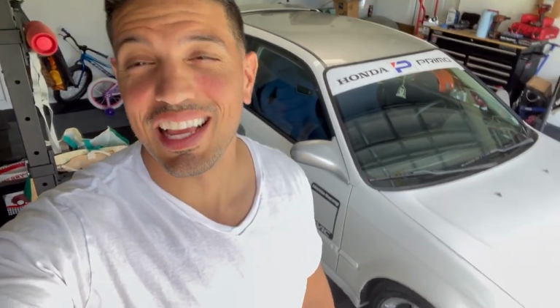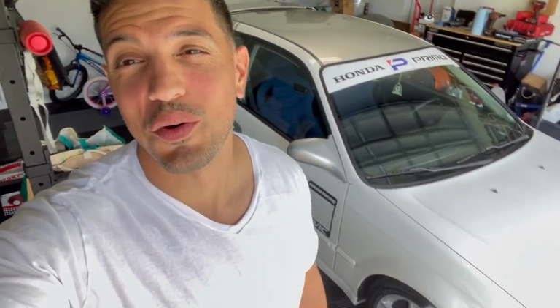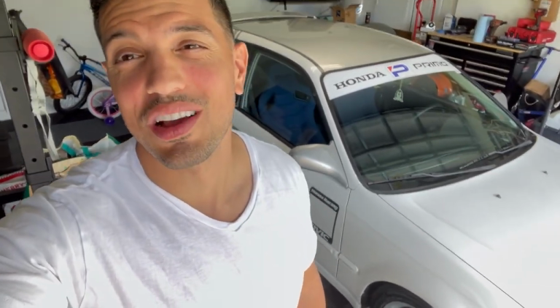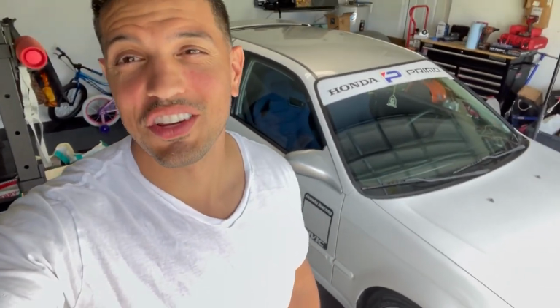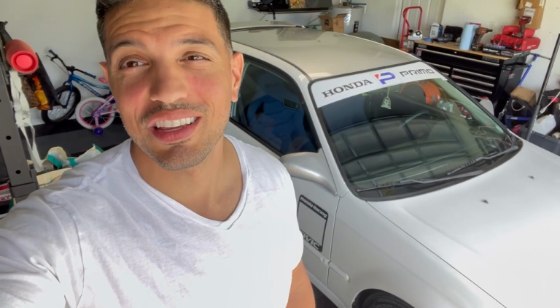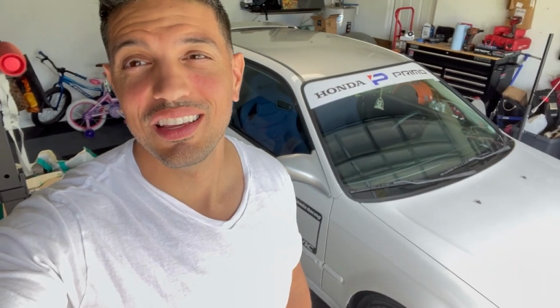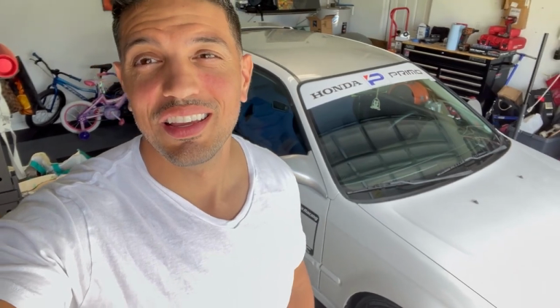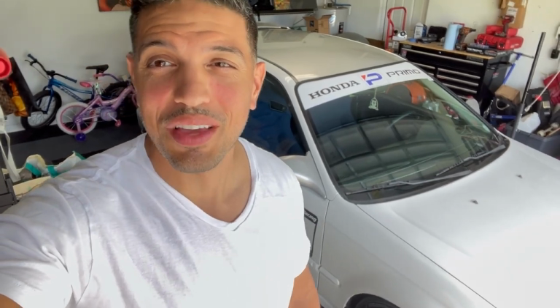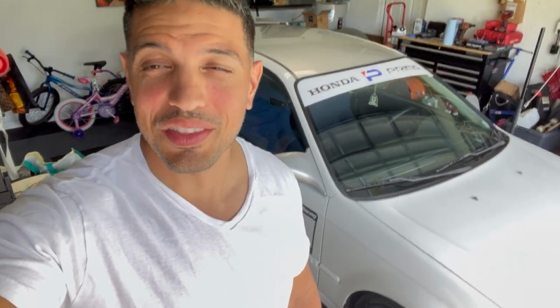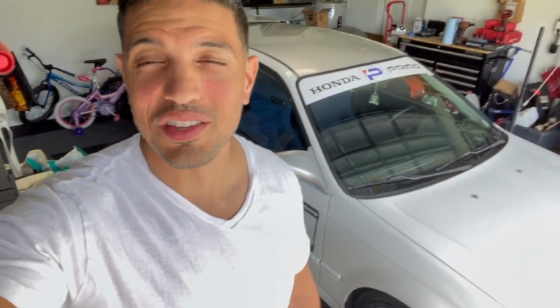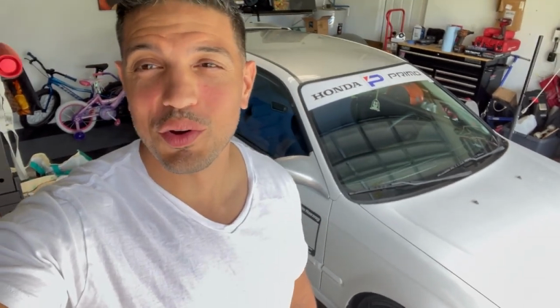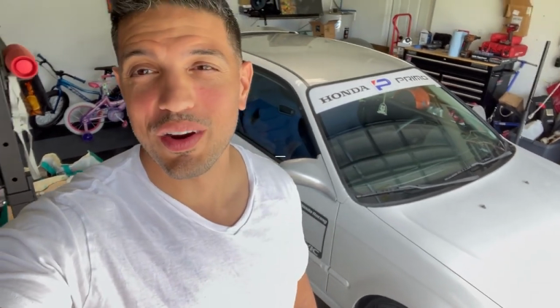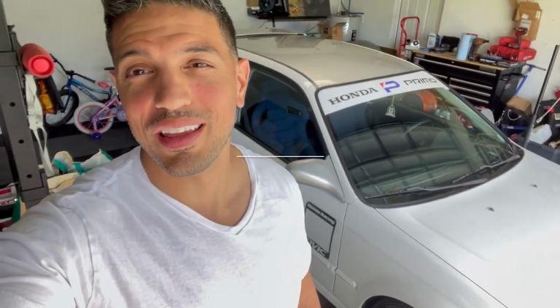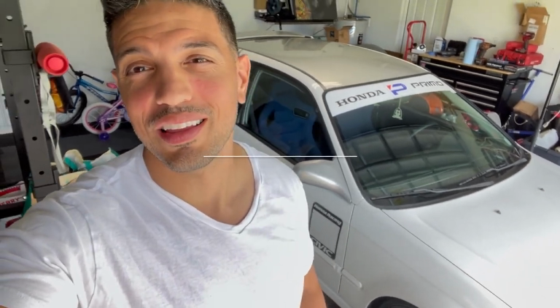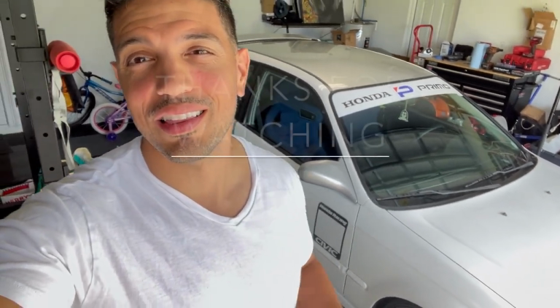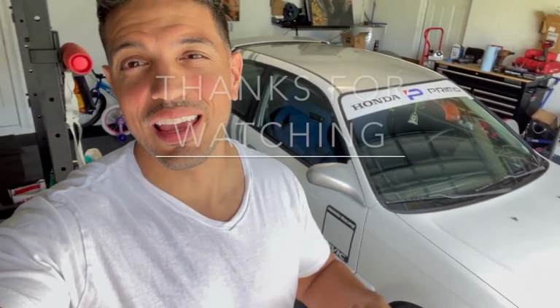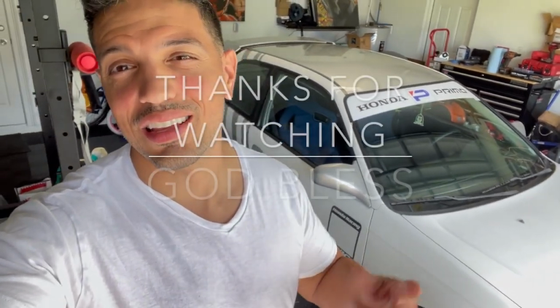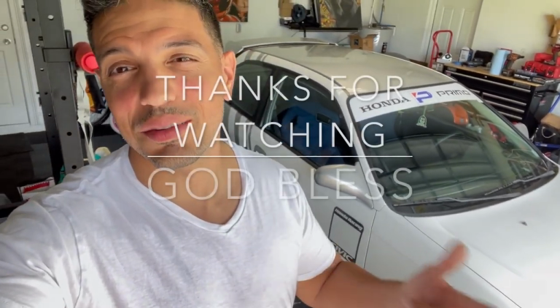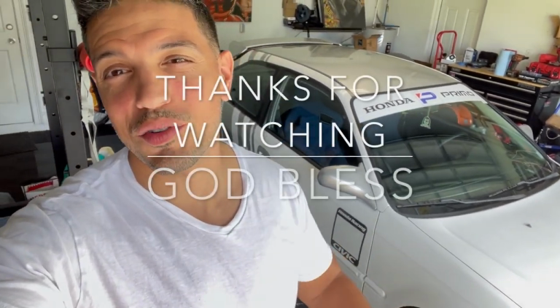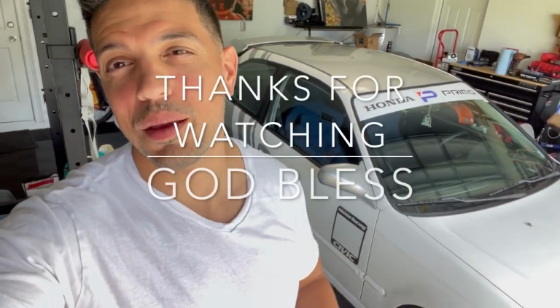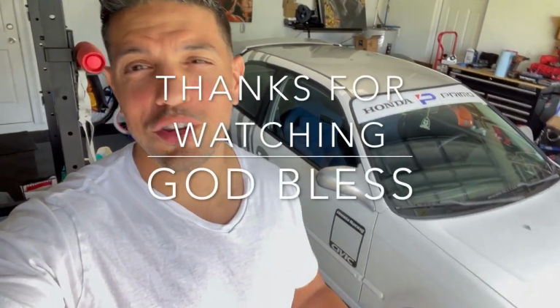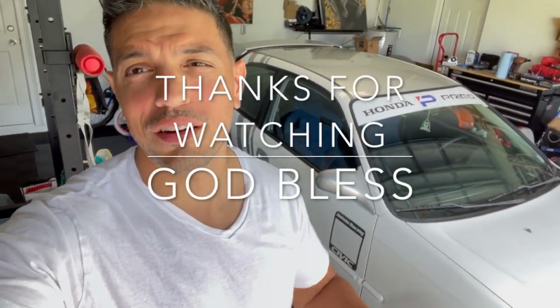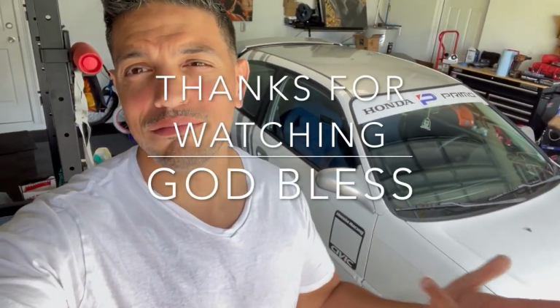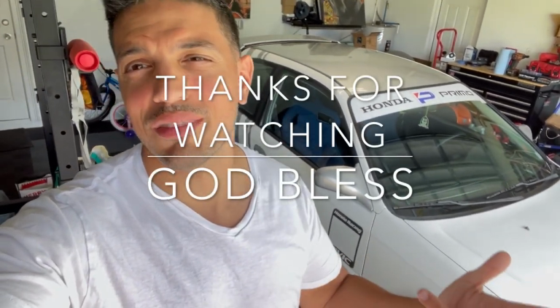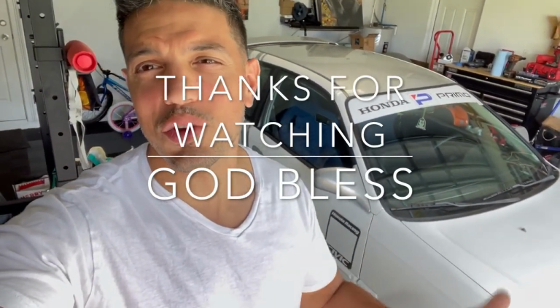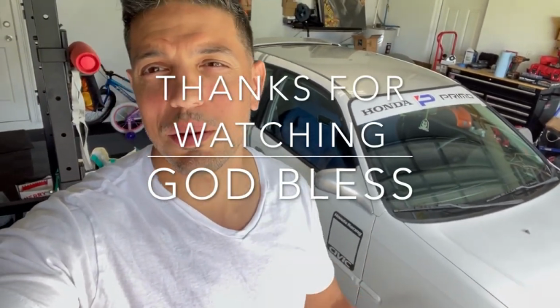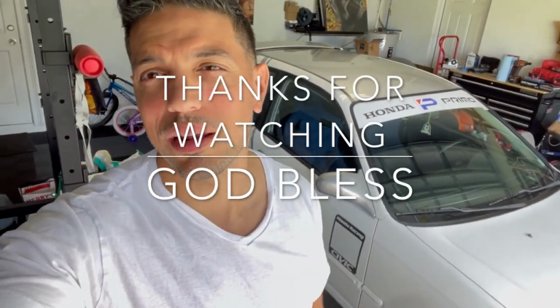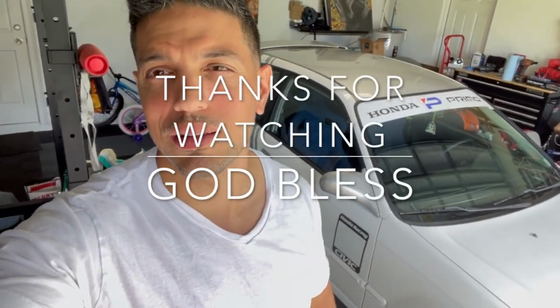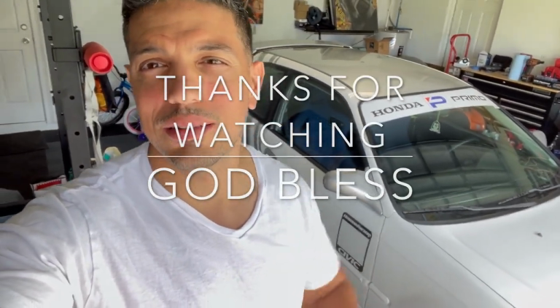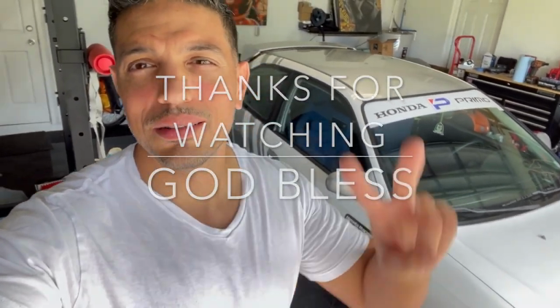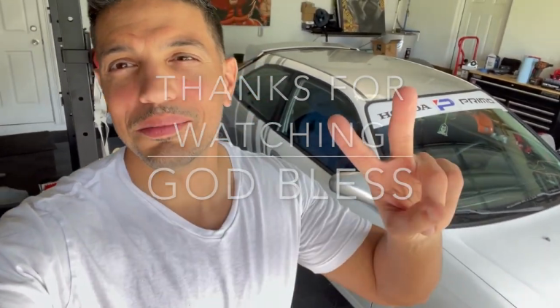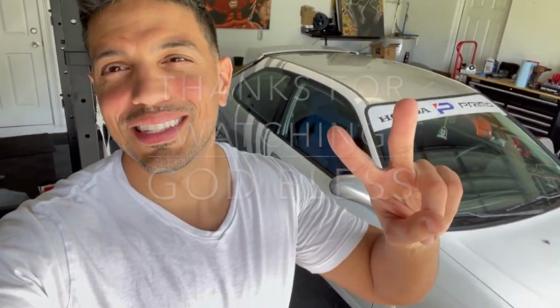Thanks for watching. If you haven't done so already, like, subscribe, share. Let's talk about it. Peace.